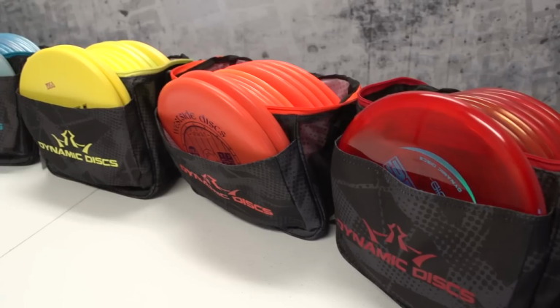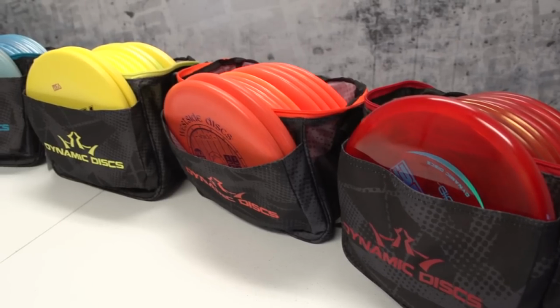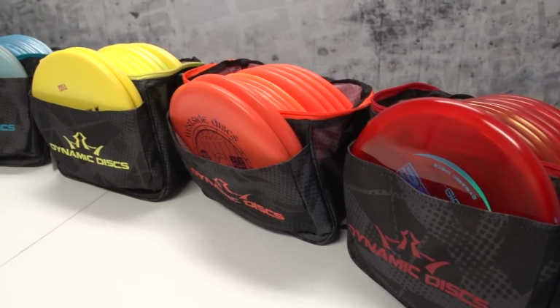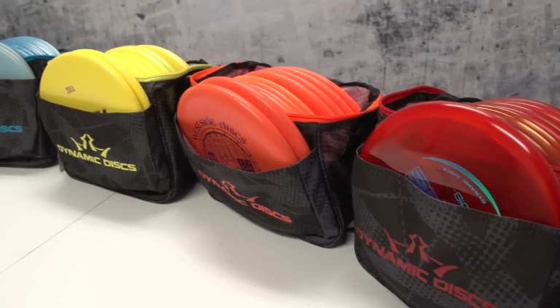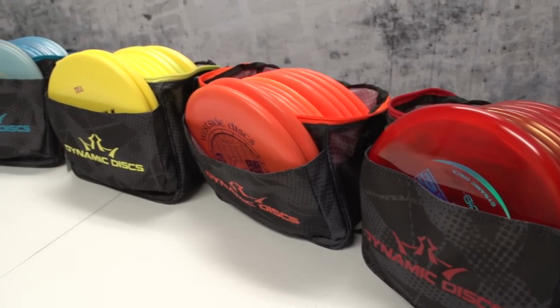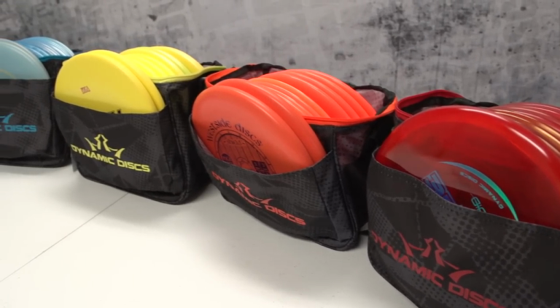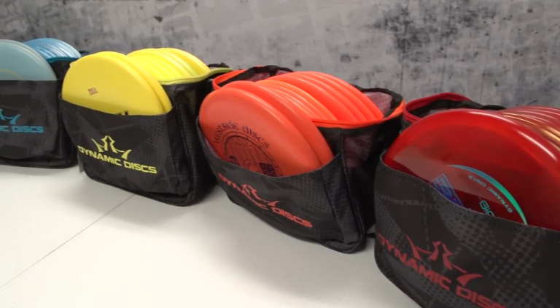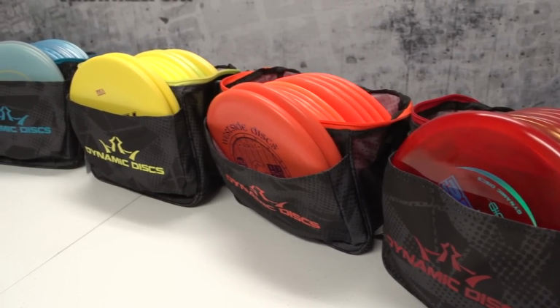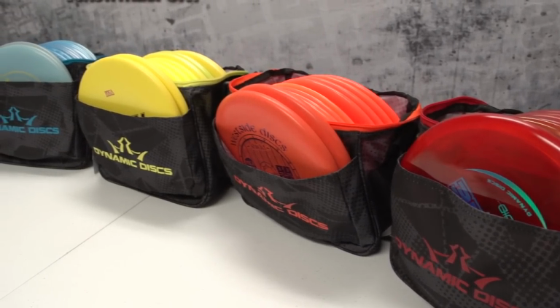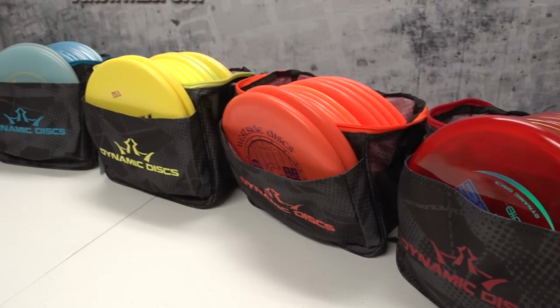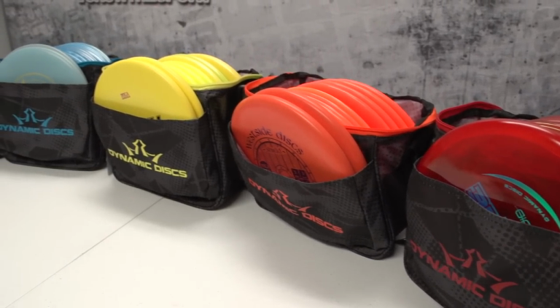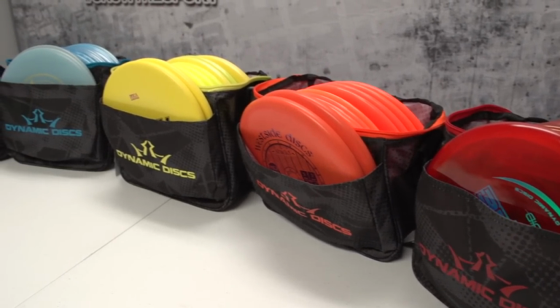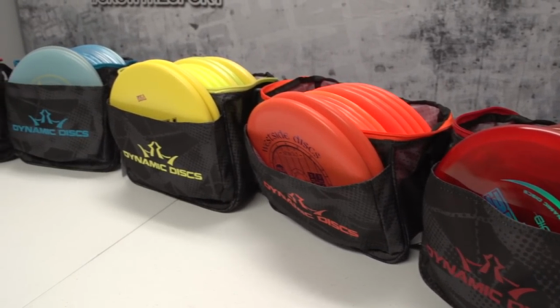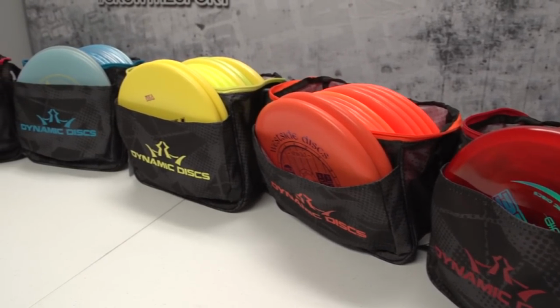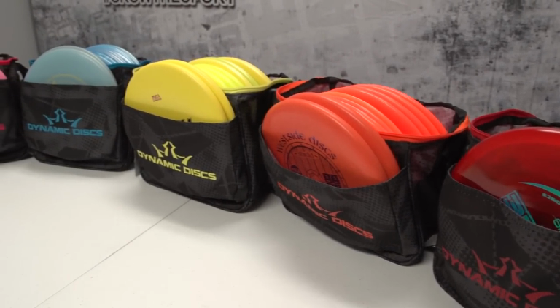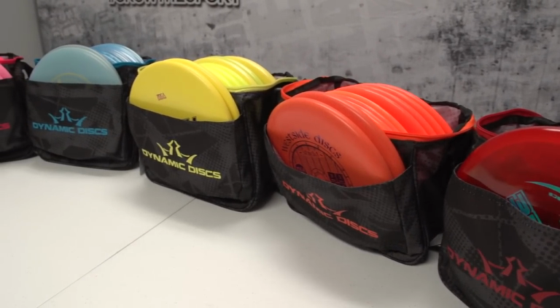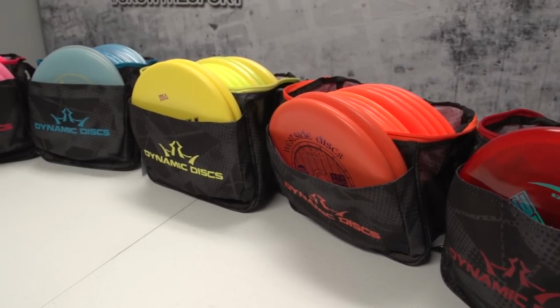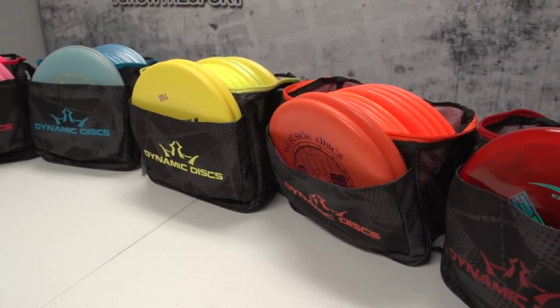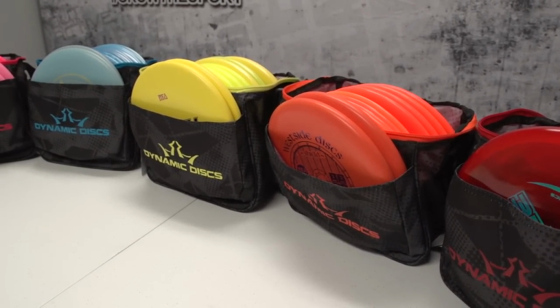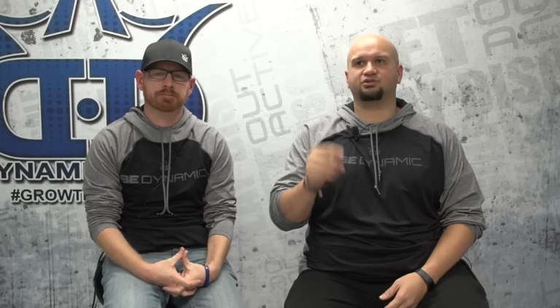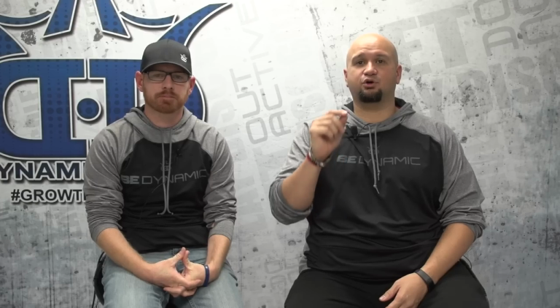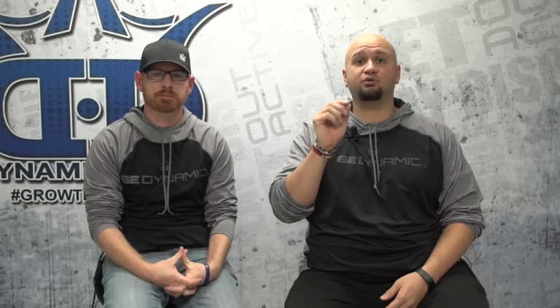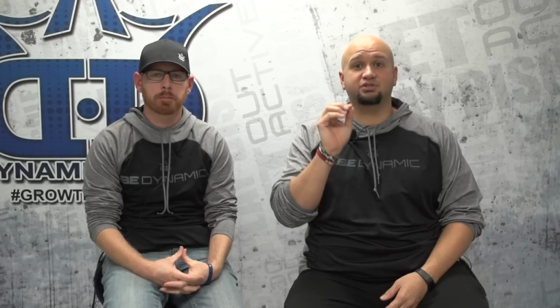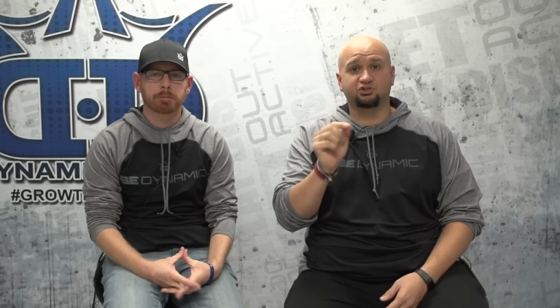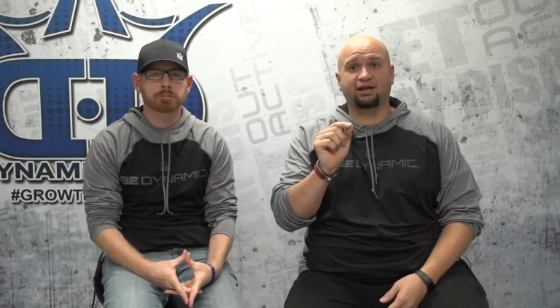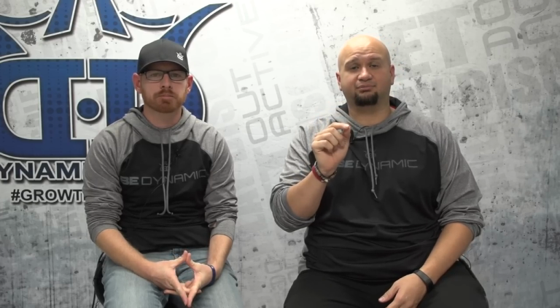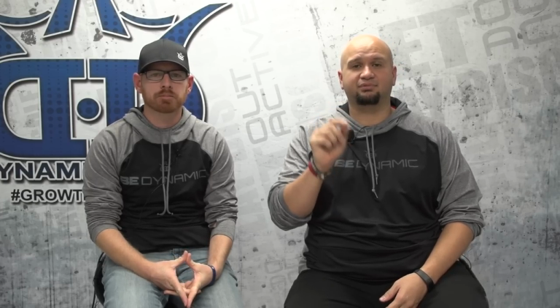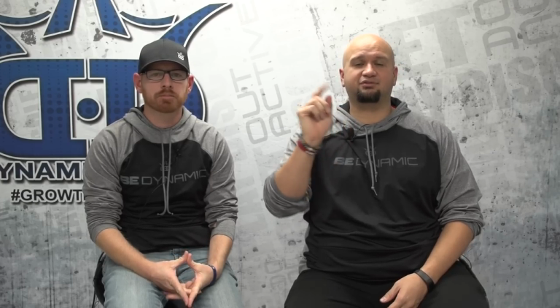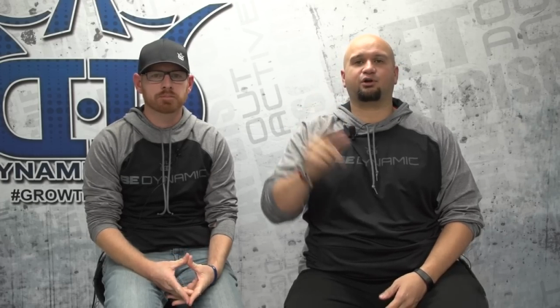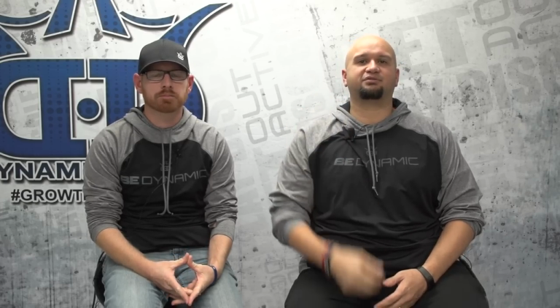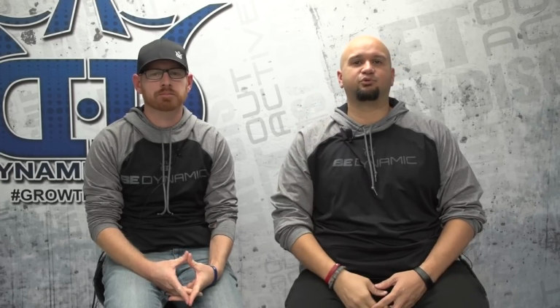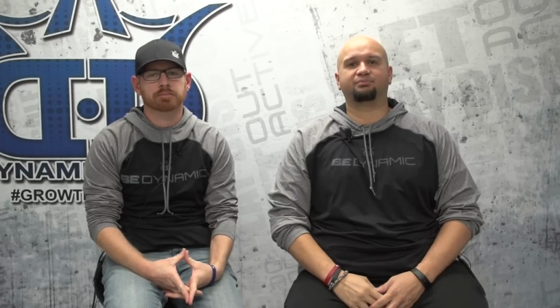Dixon breaks it down and tells us some of the features and benefits of having this newer plastic. And finally, we break down the Cadet Bag from Dynamic Discs. So to start out, let's talk about some grips.